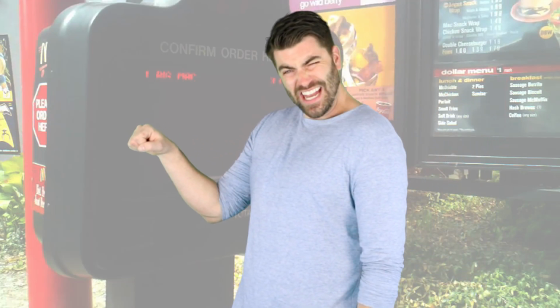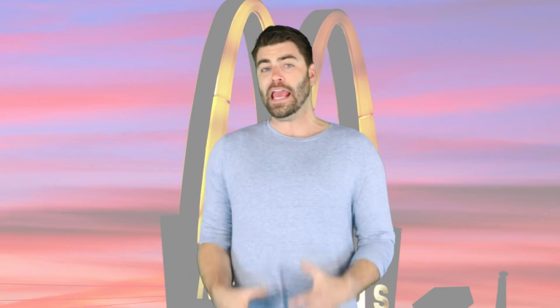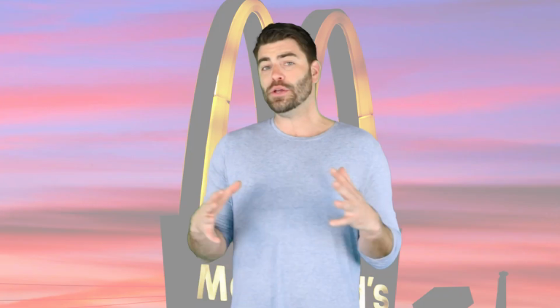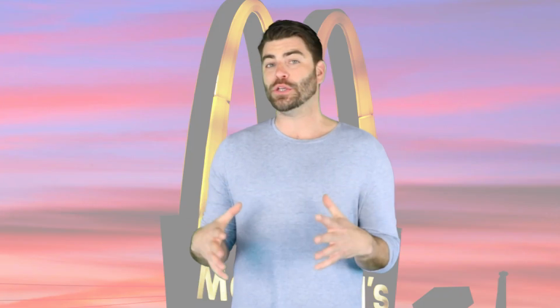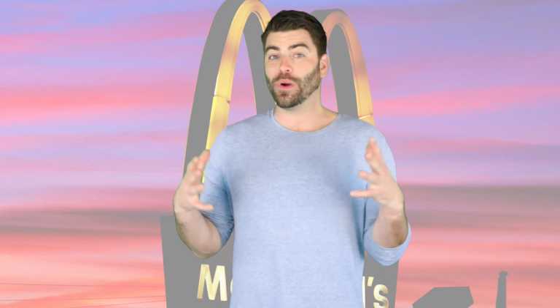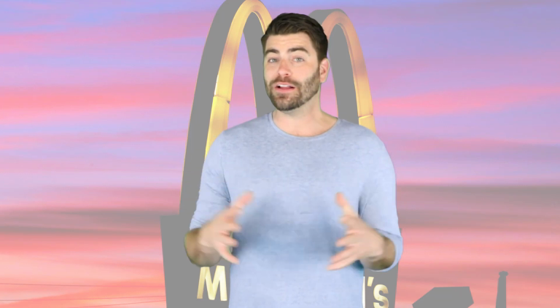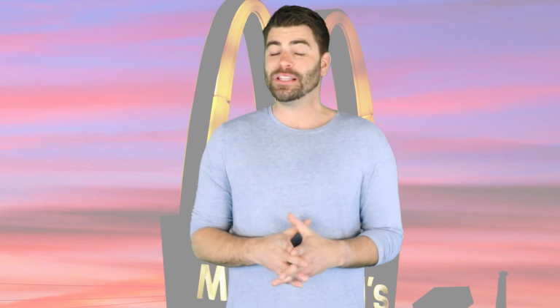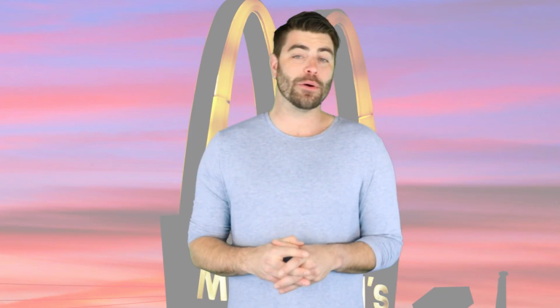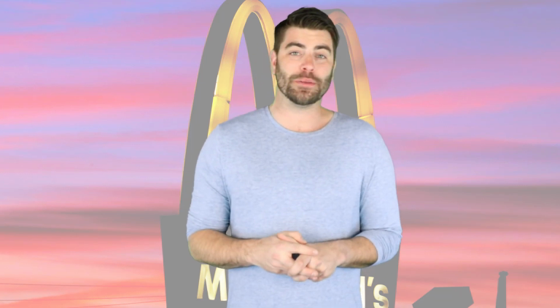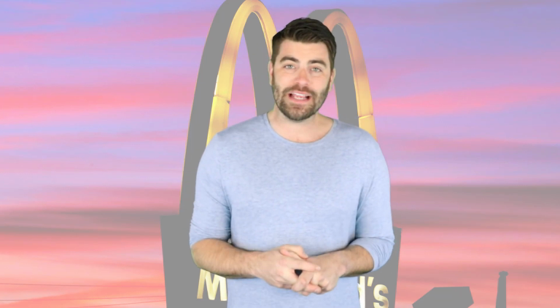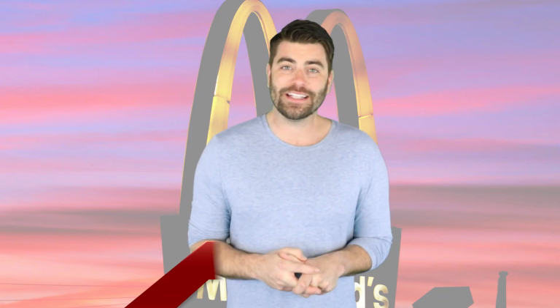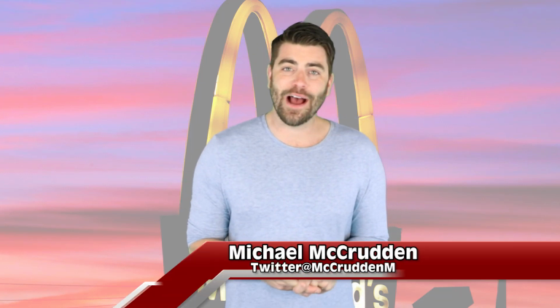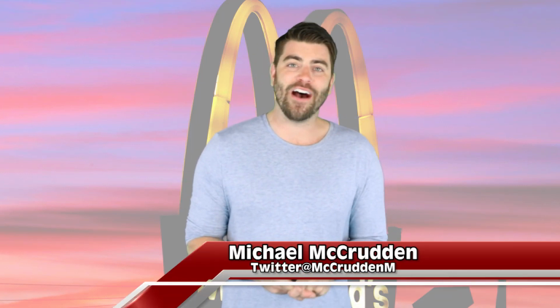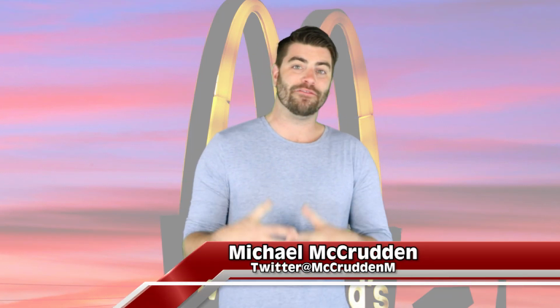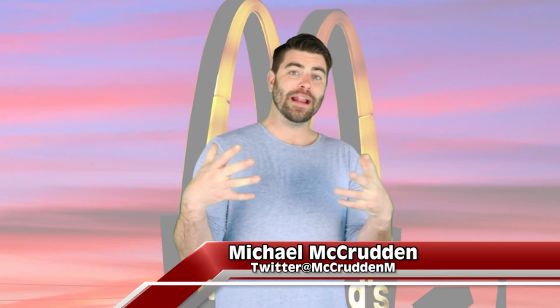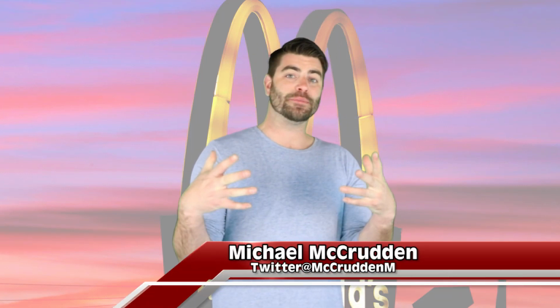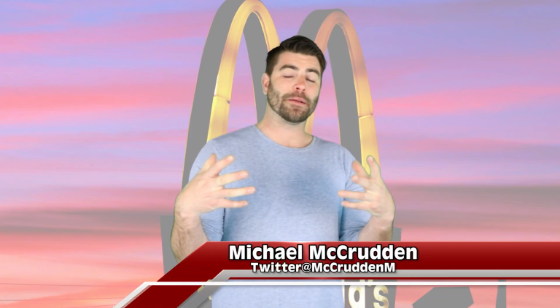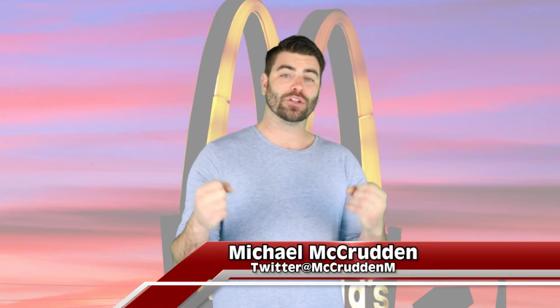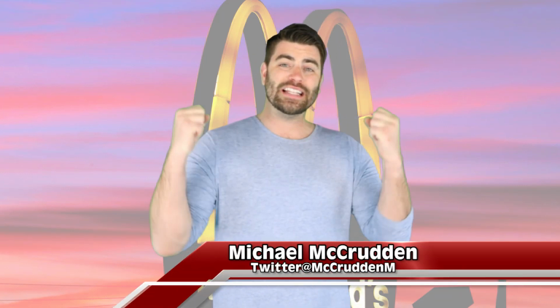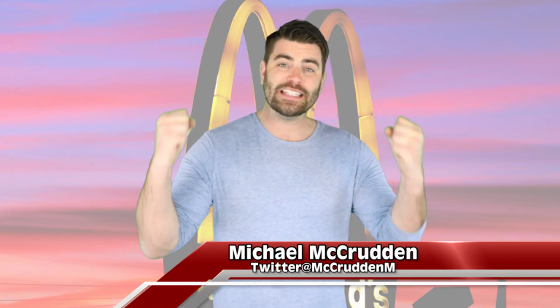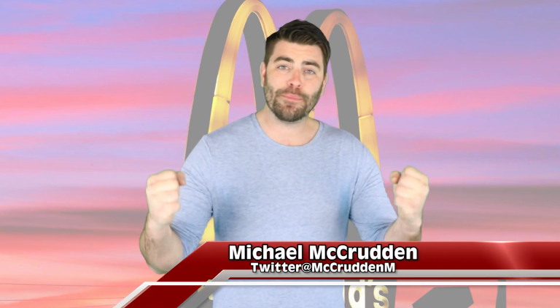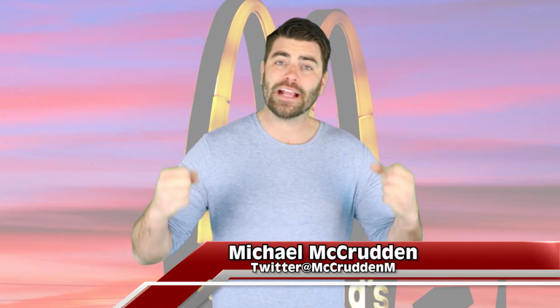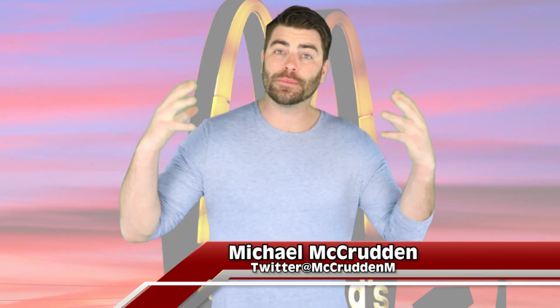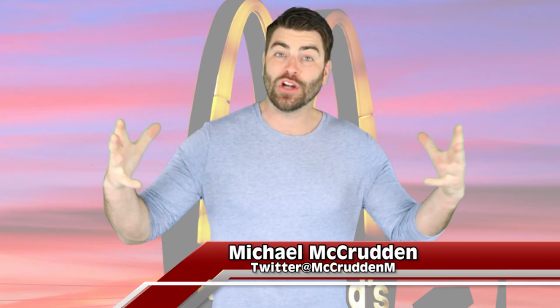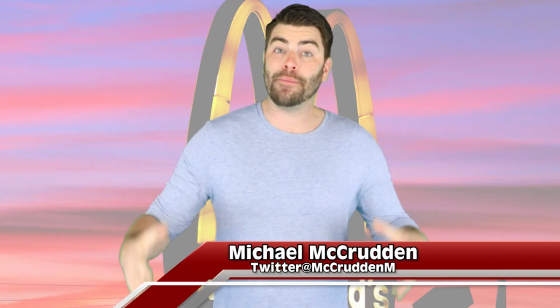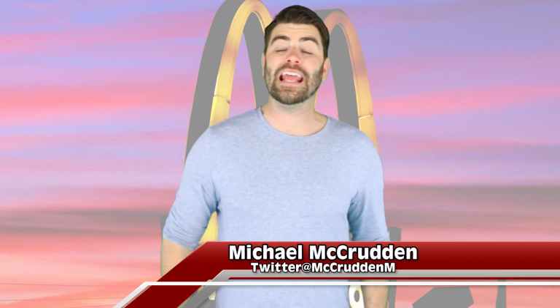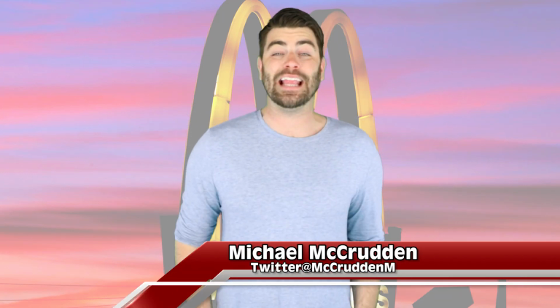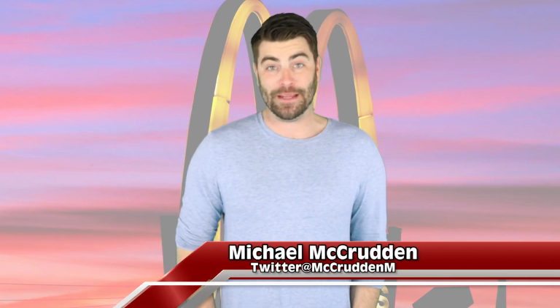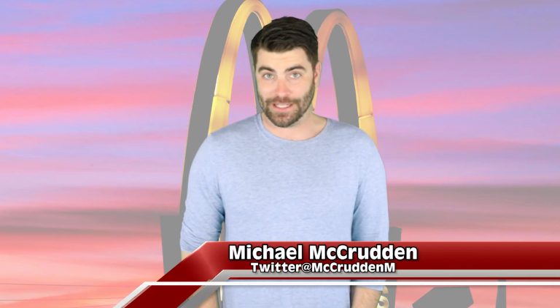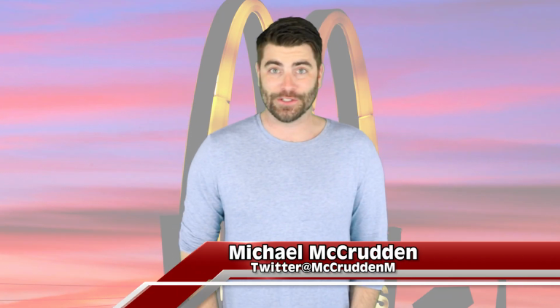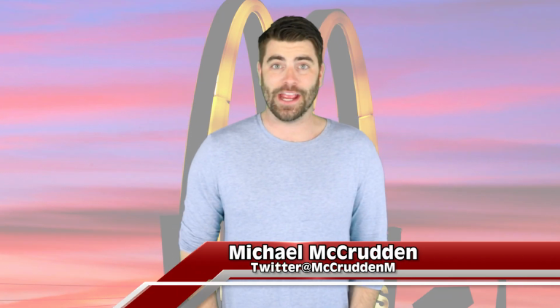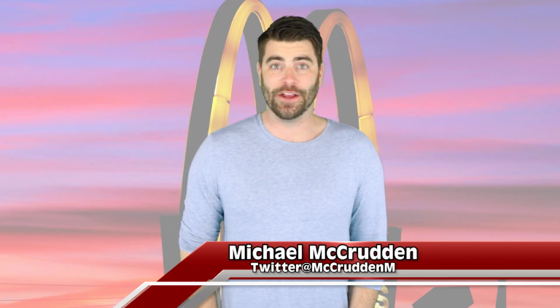Hey YouTube, welcome to the most amazing top 5. My name is Michael McCrudden — sit back, subscribe and let me entertain you.